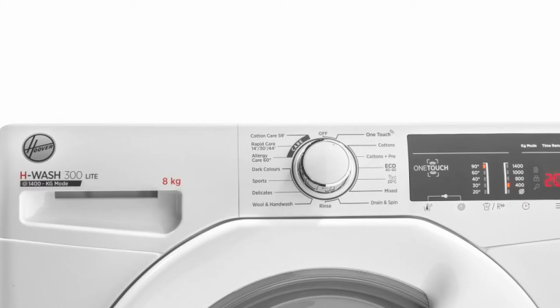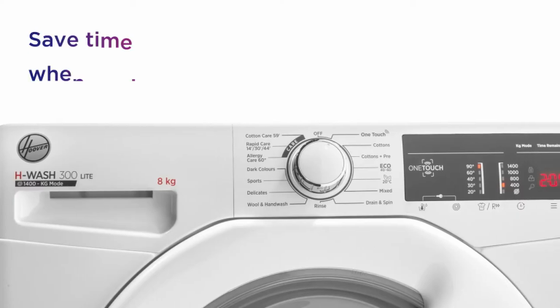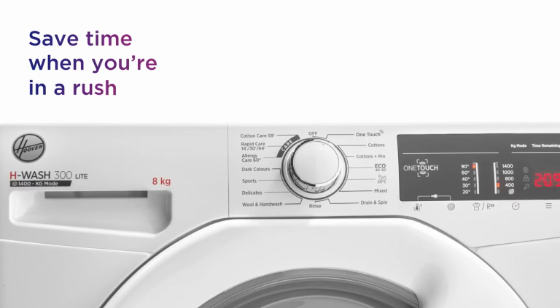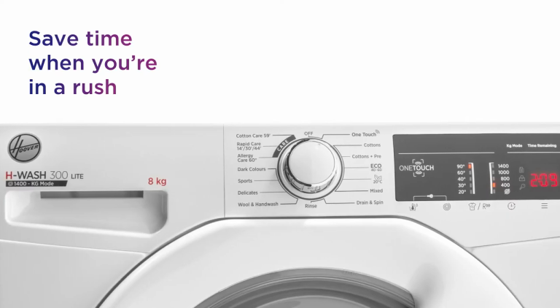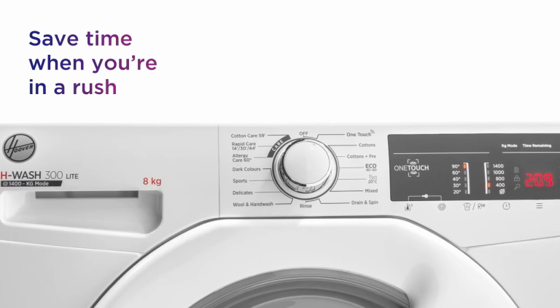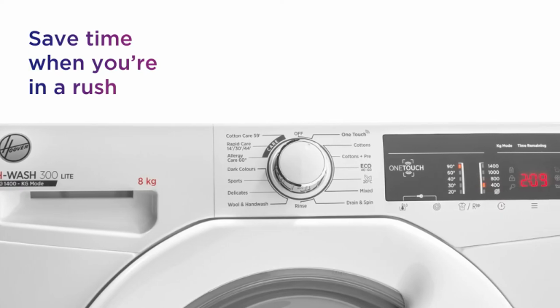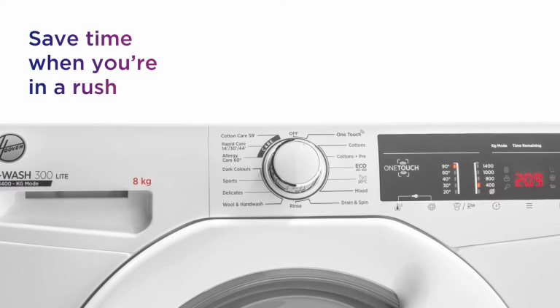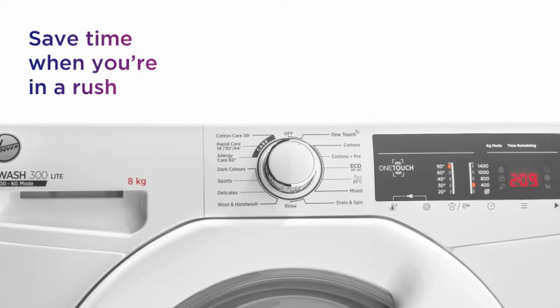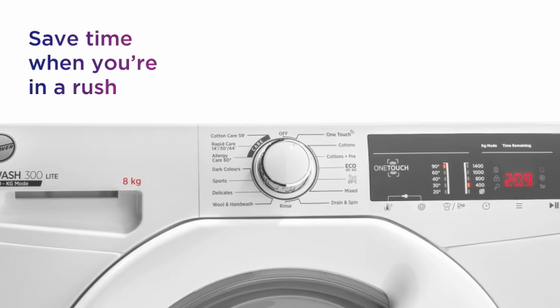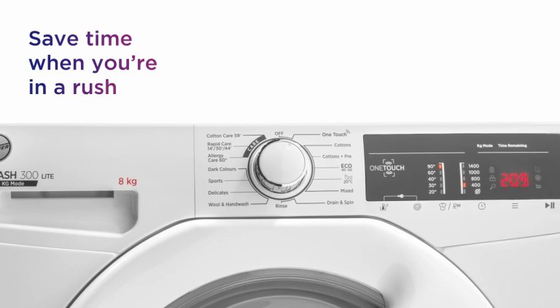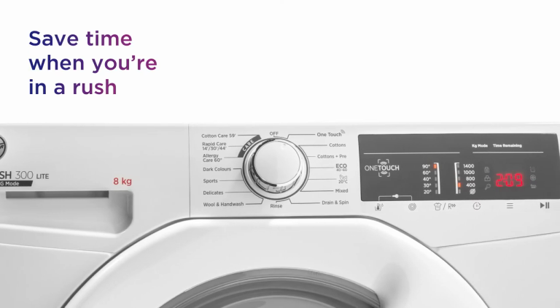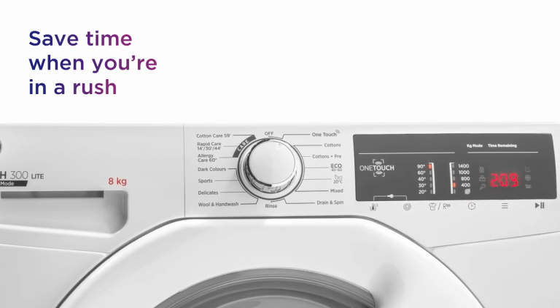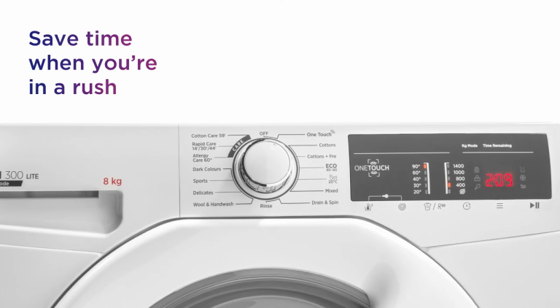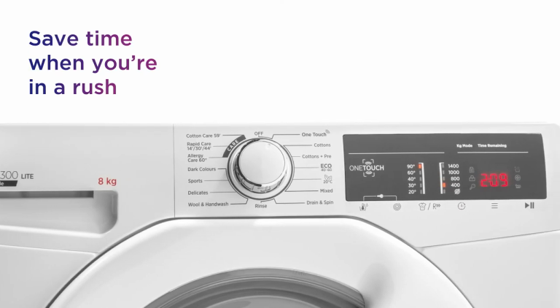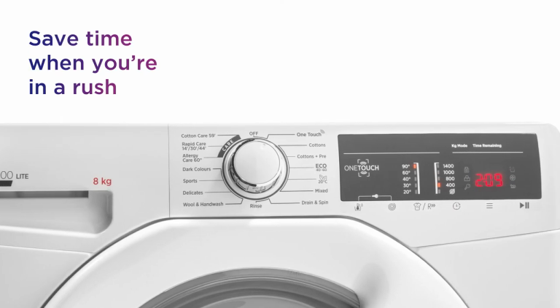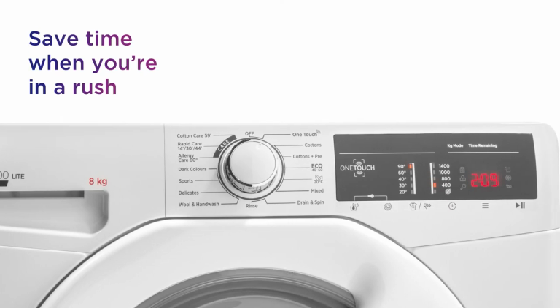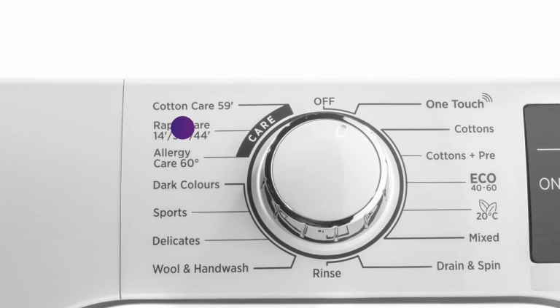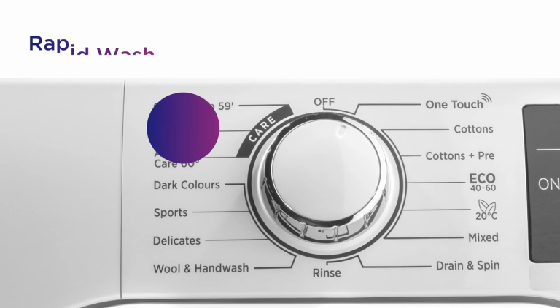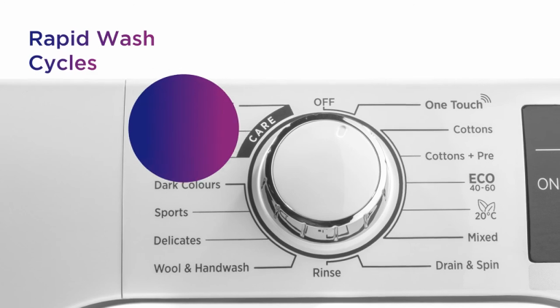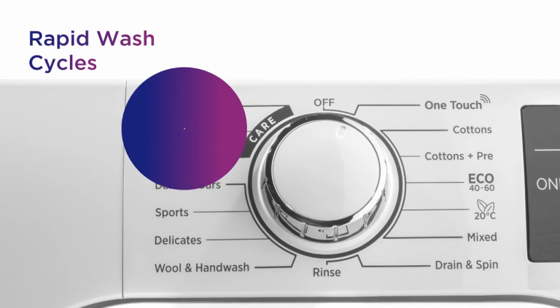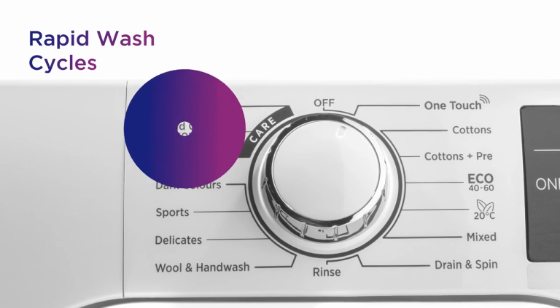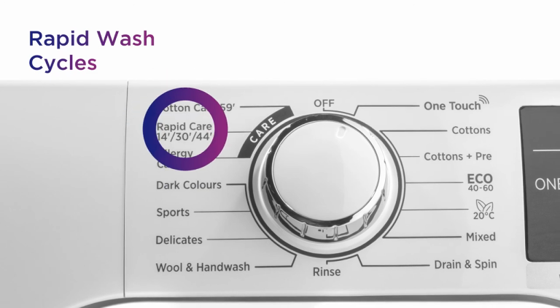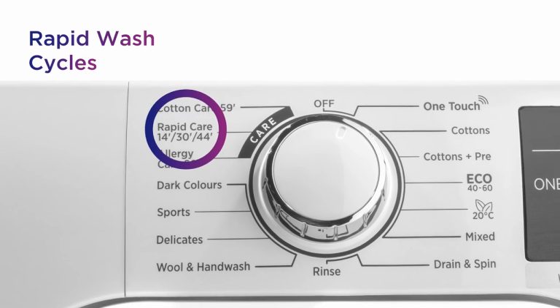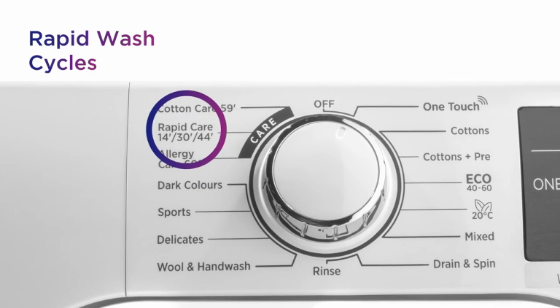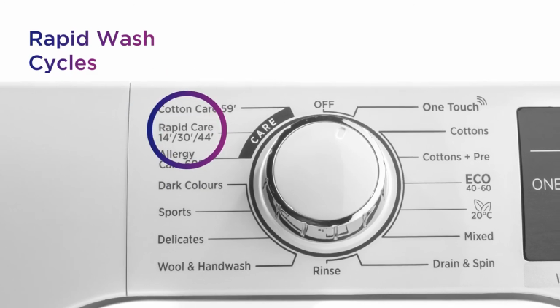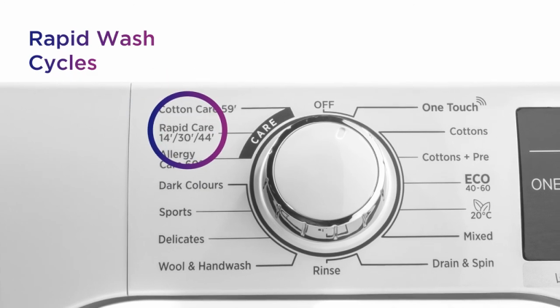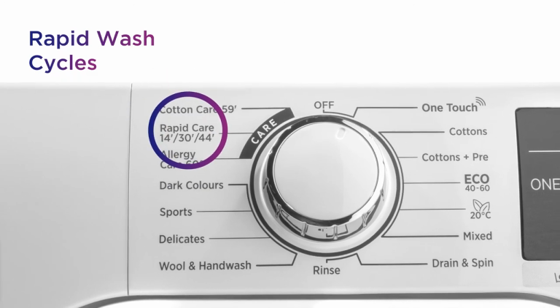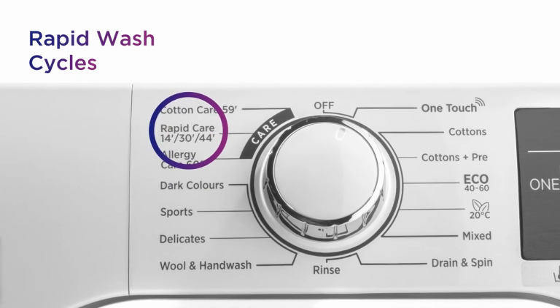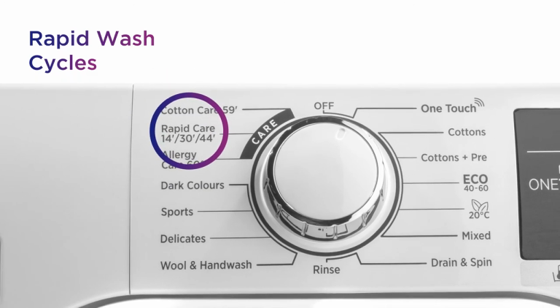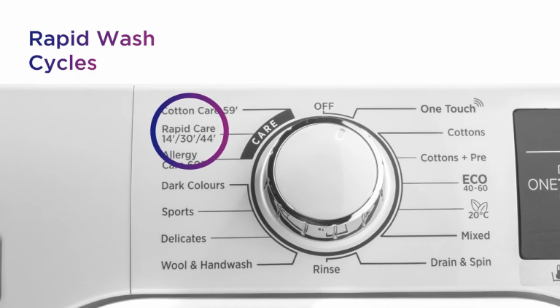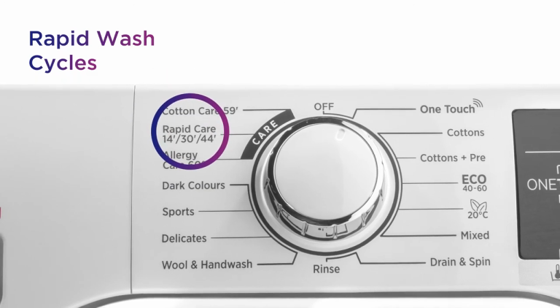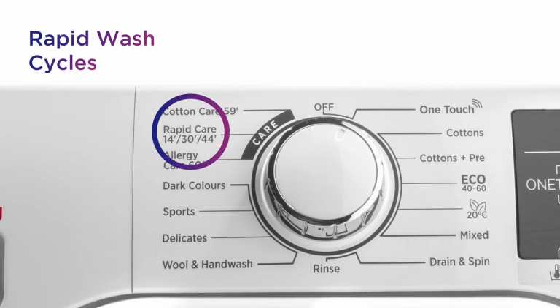Save time when you're in a rush without affecting the quality of your results with cleaning in the quickest time possible from the rapid wash cycles.